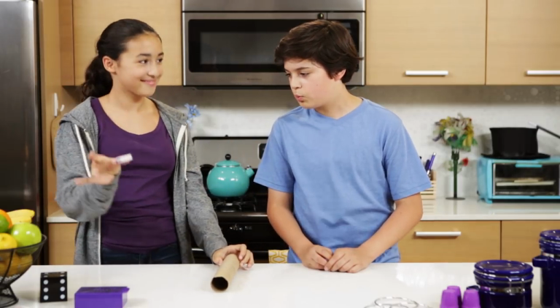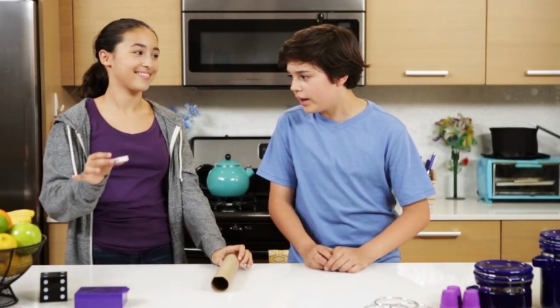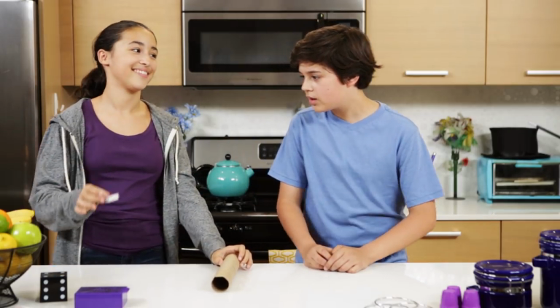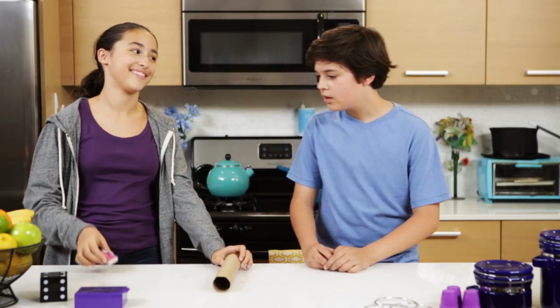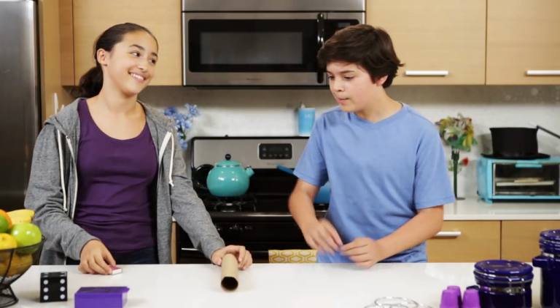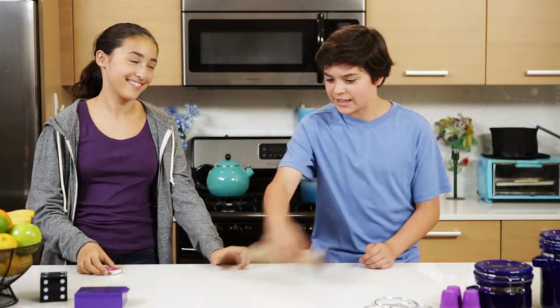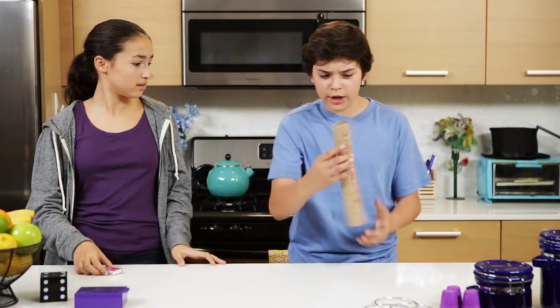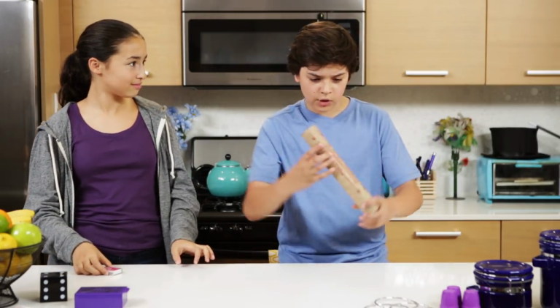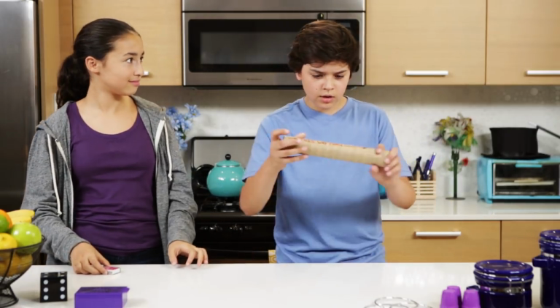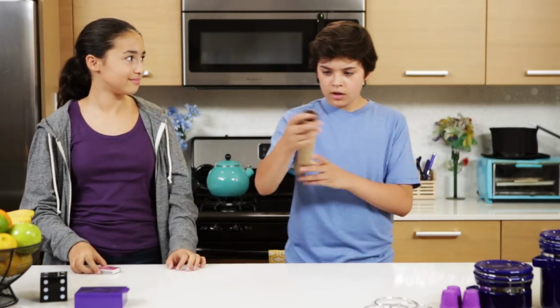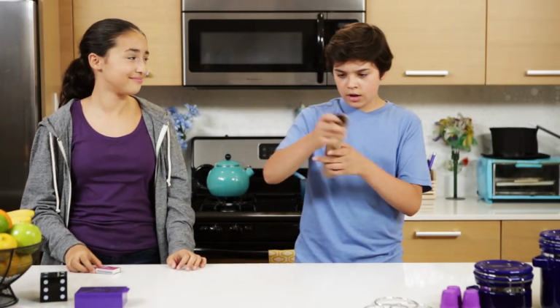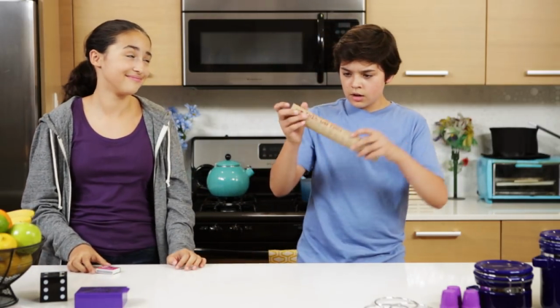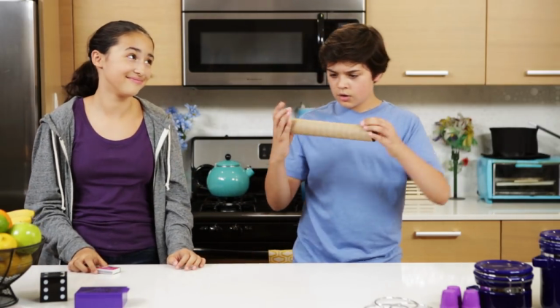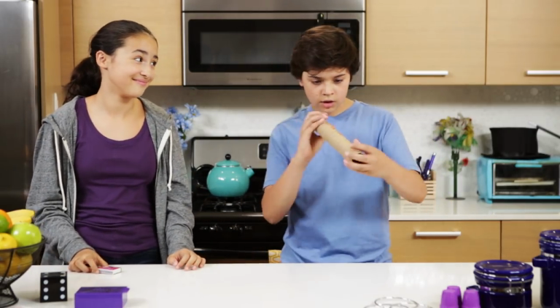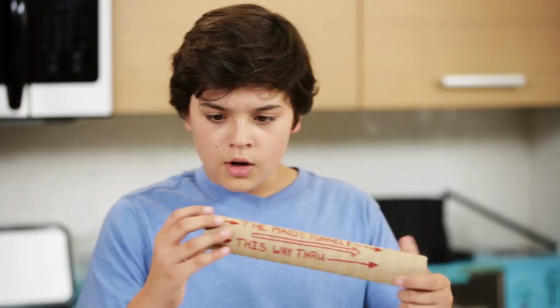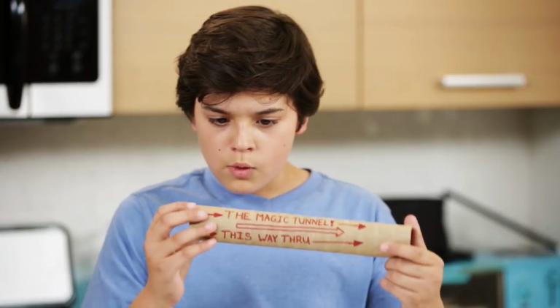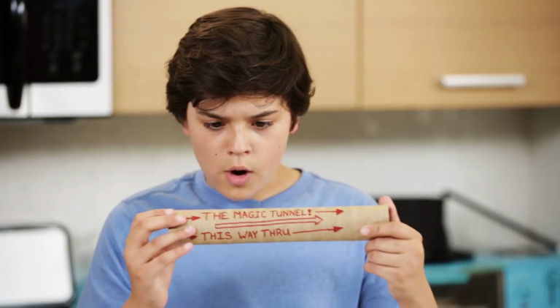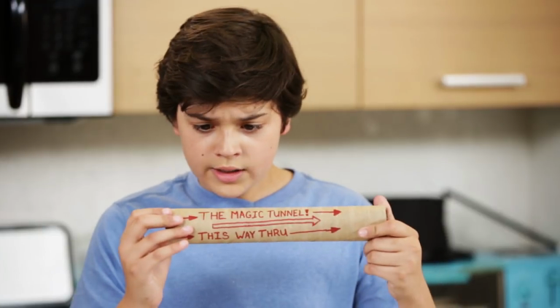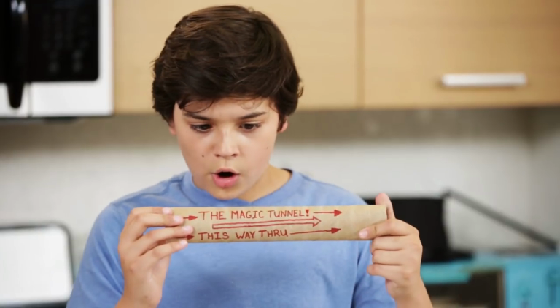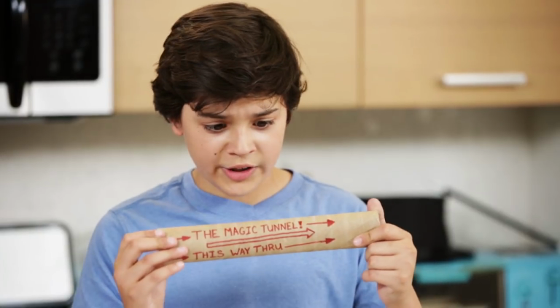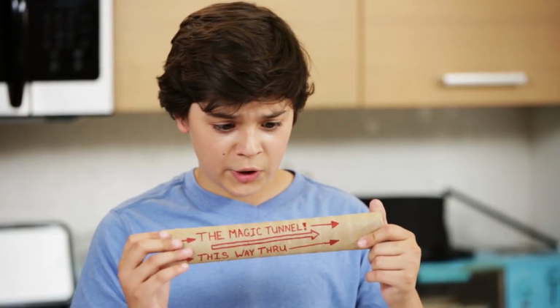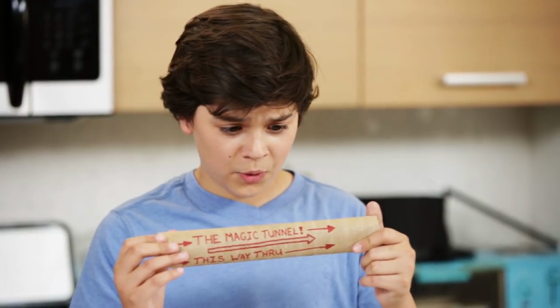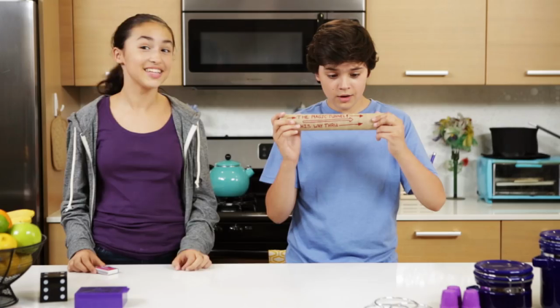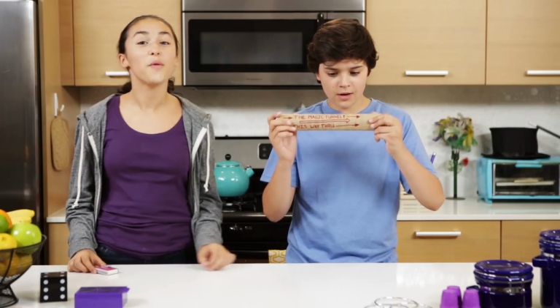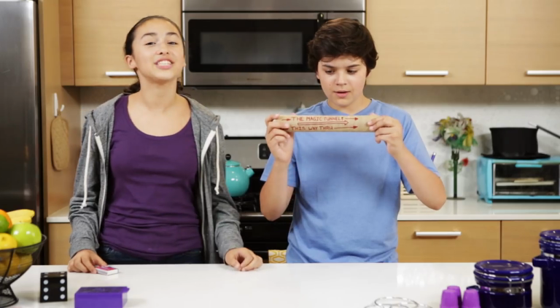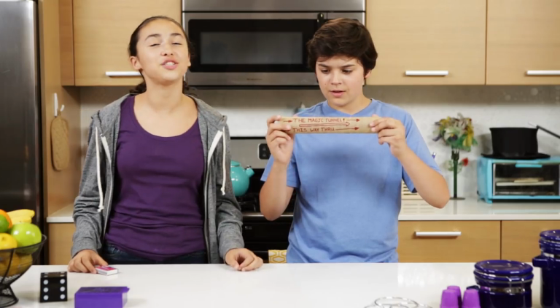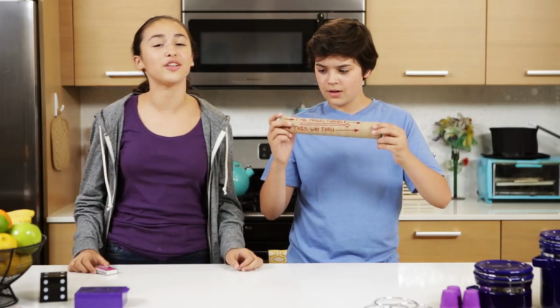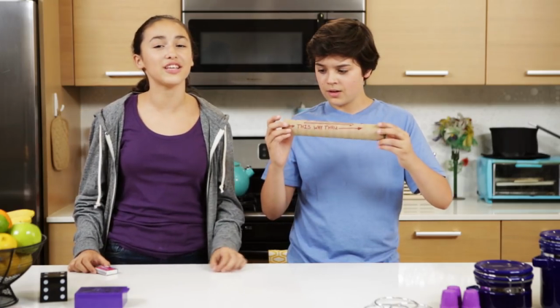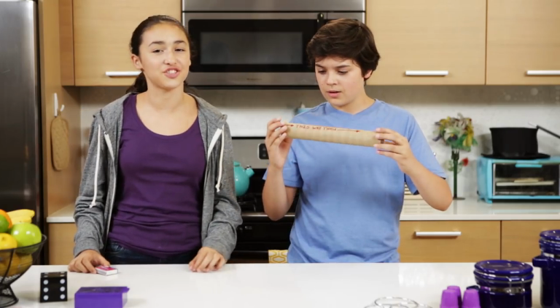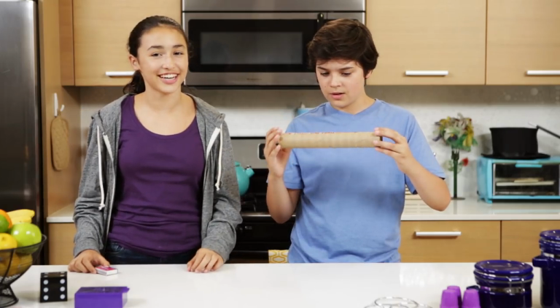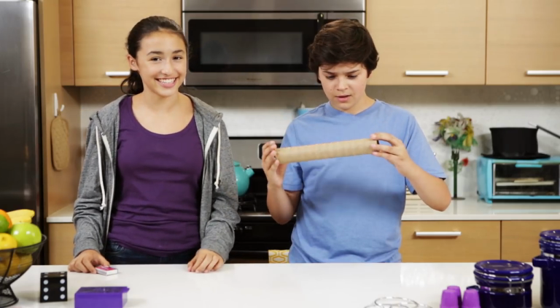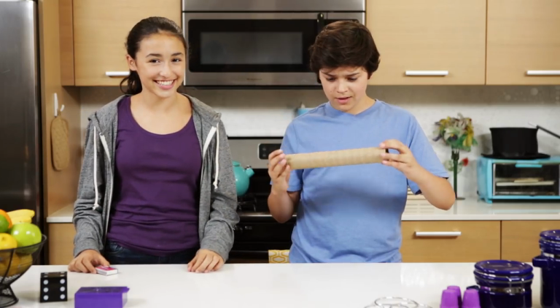What? Give me that tunnel! We'll teach you how to do this trick next.